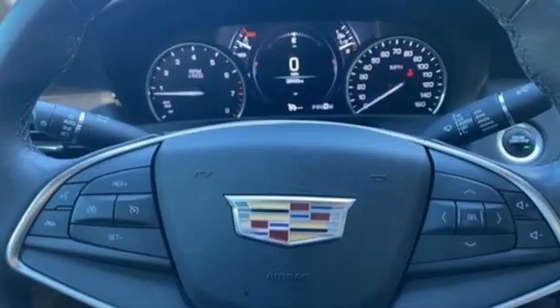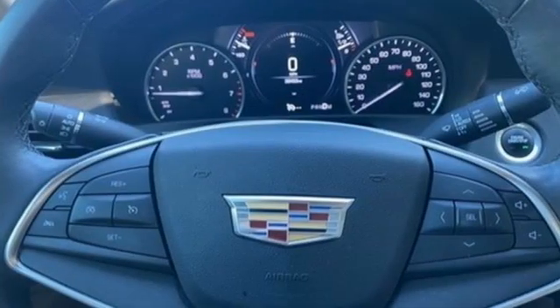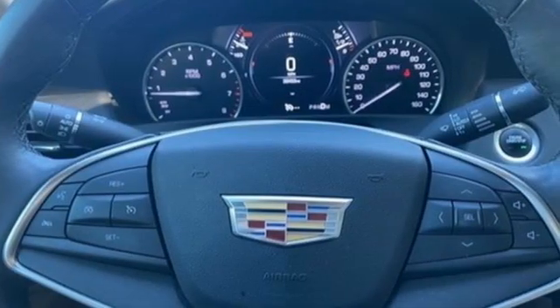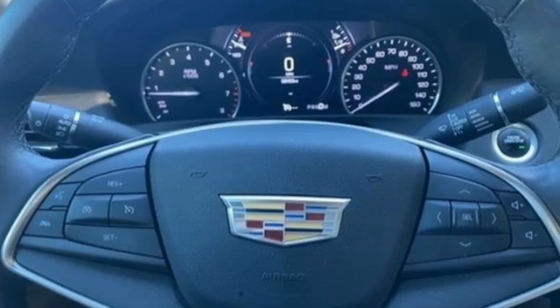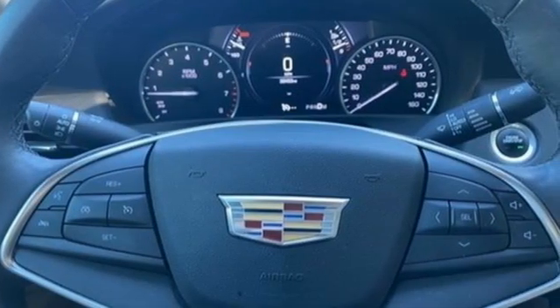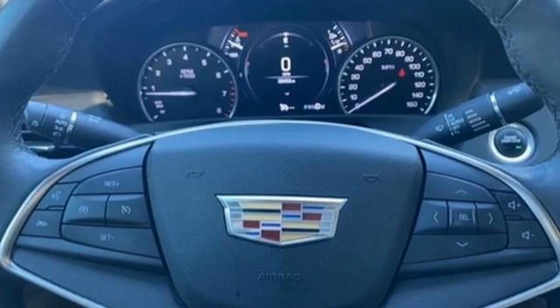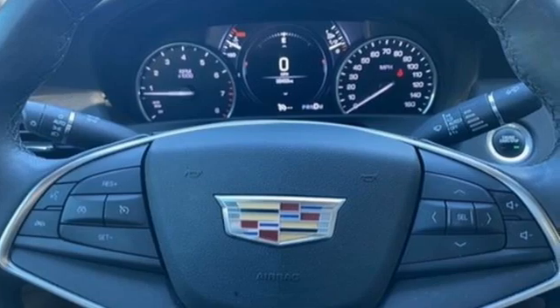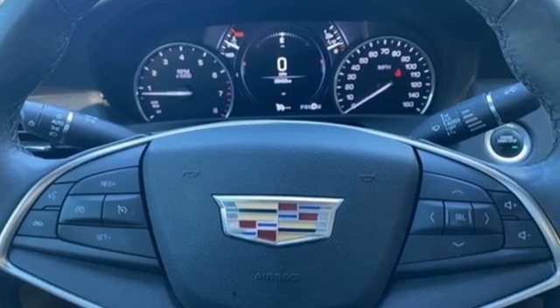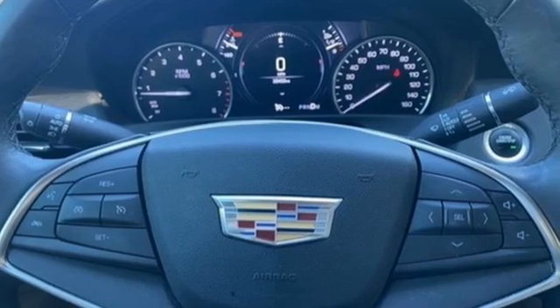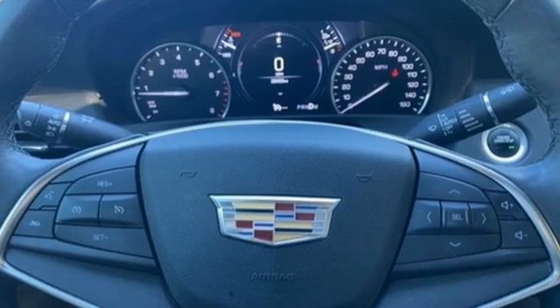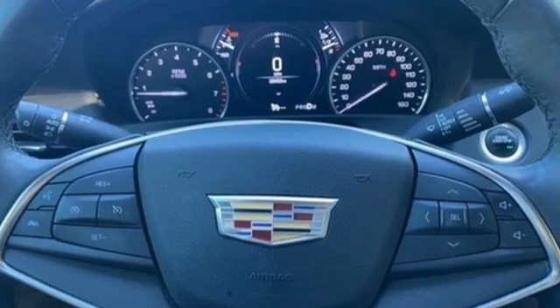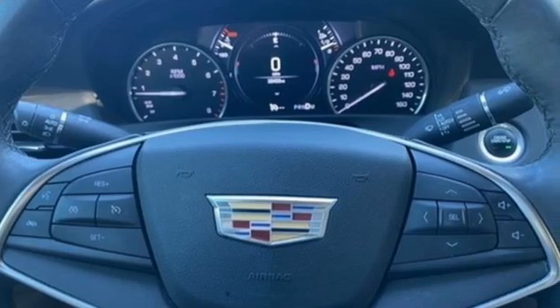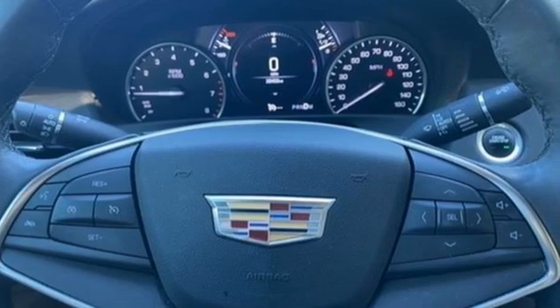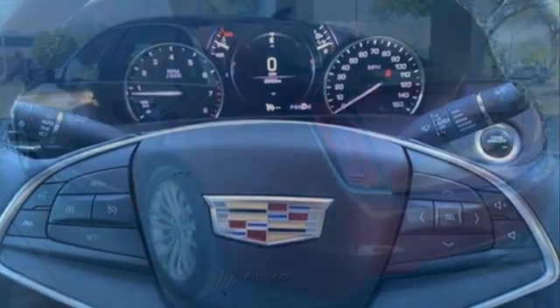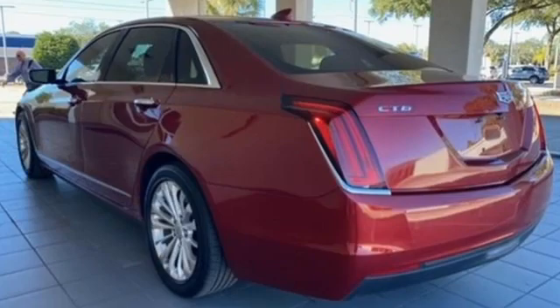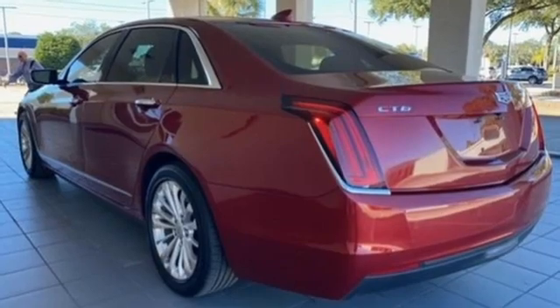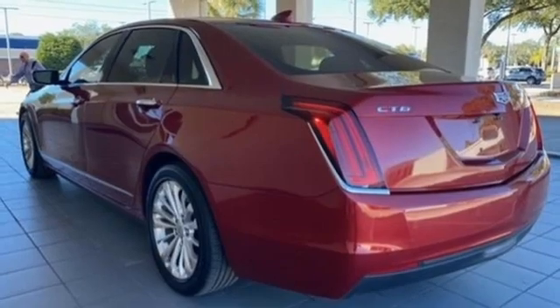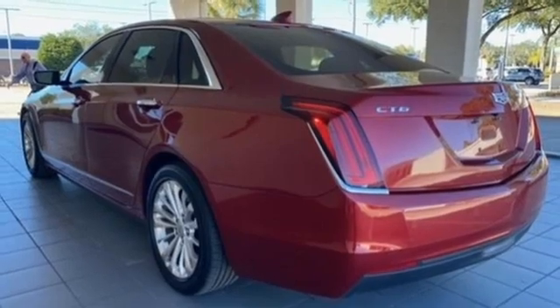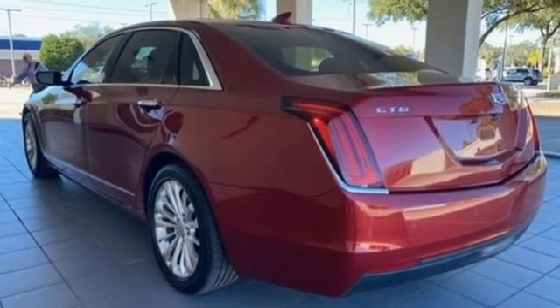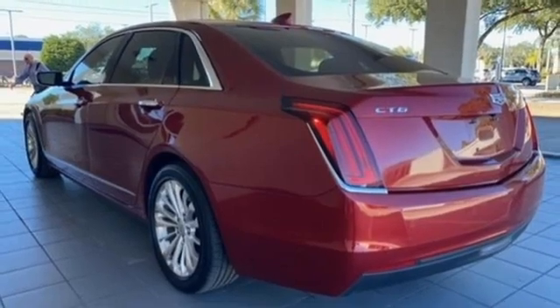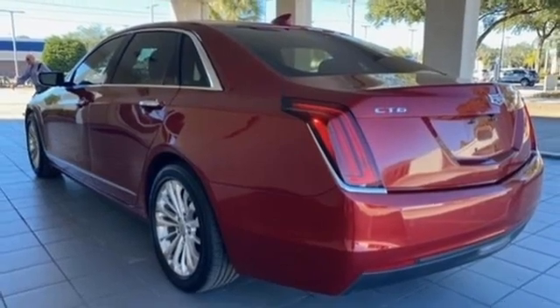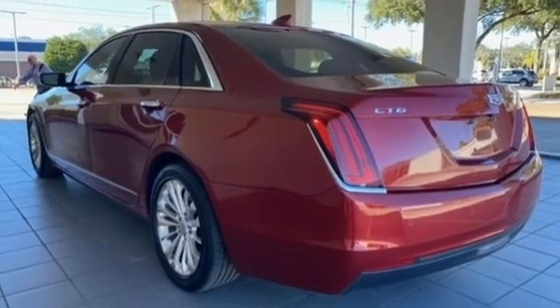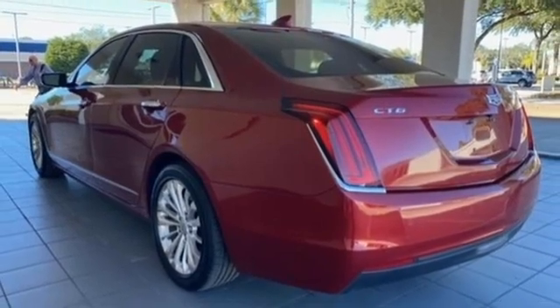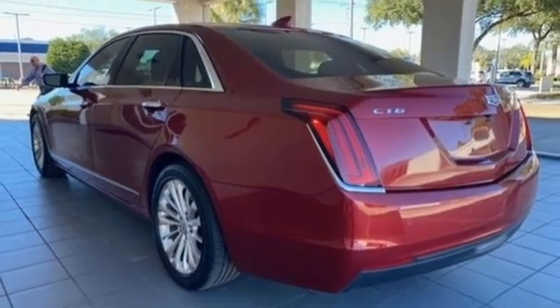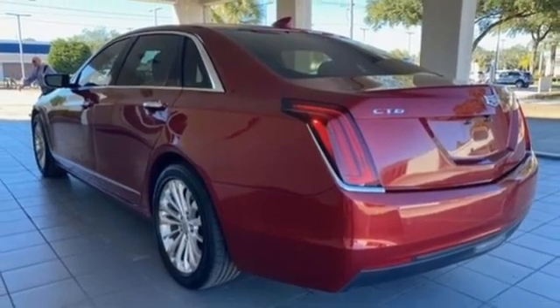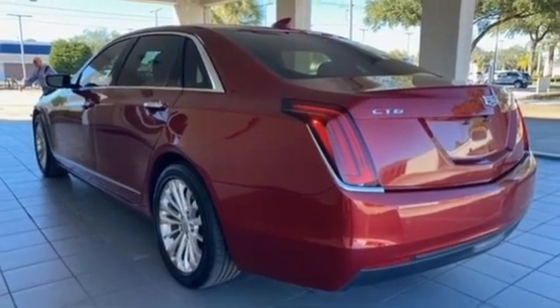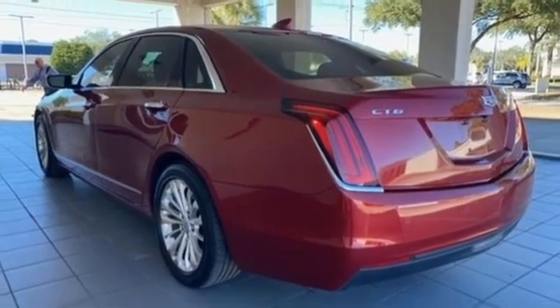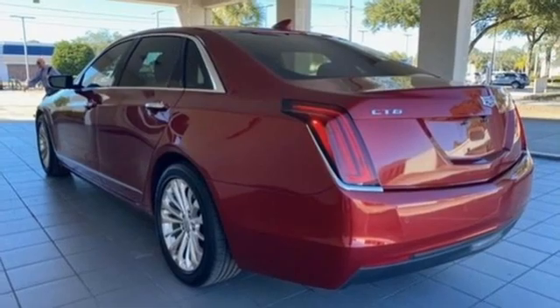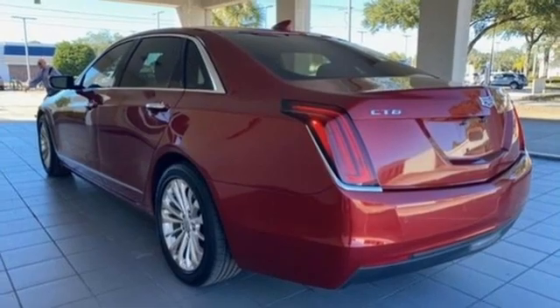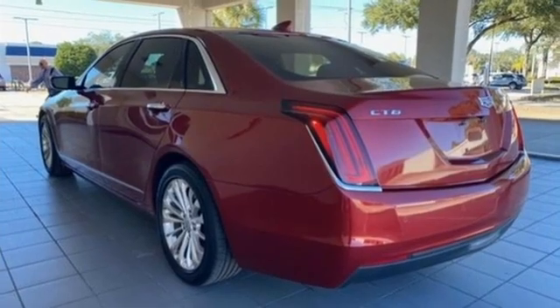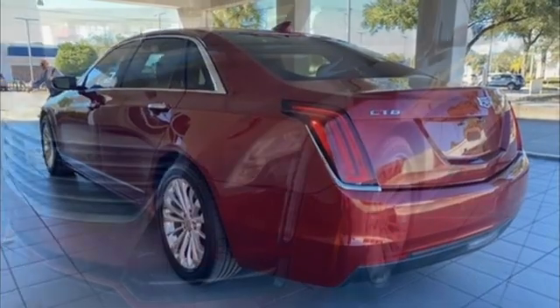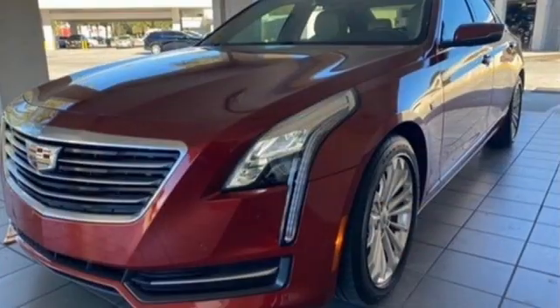The CT6 responds with a noticeable lack of body roll and reflexes that remind us of its smaller sibling, the ATS Coupe.